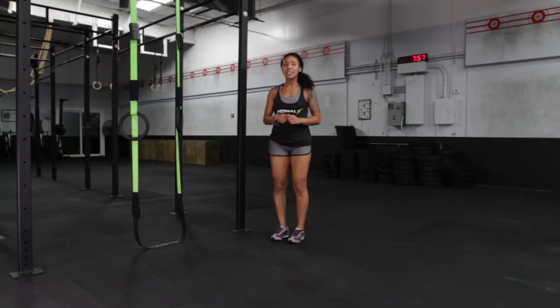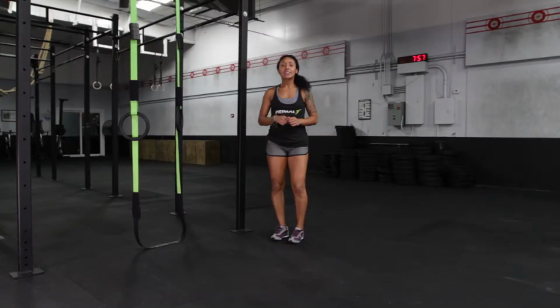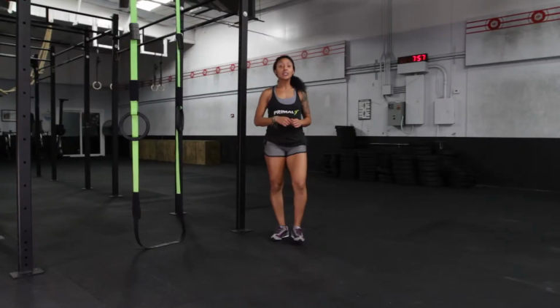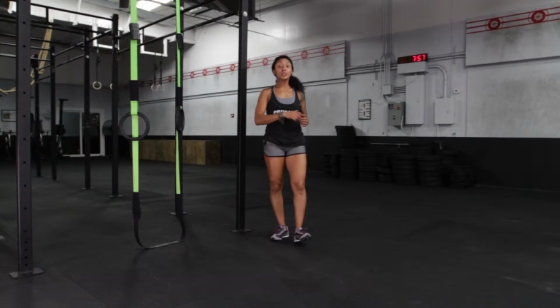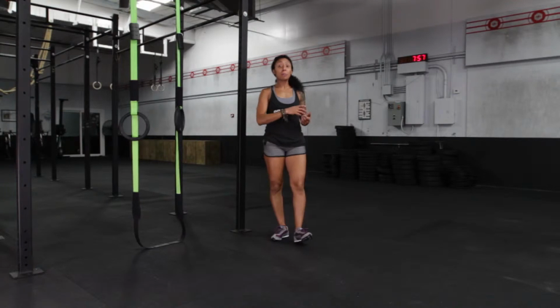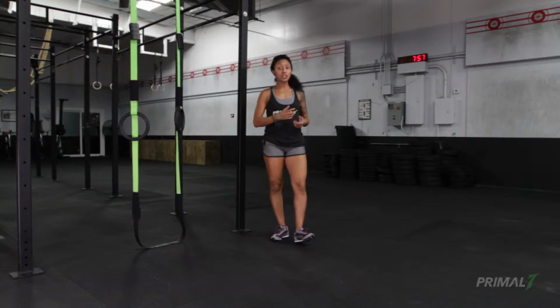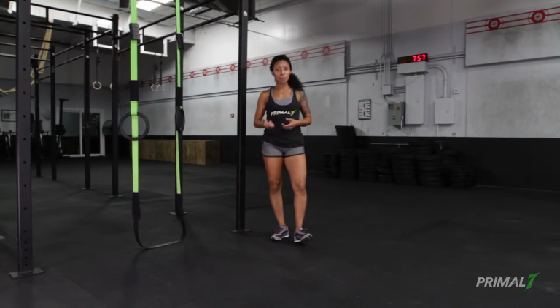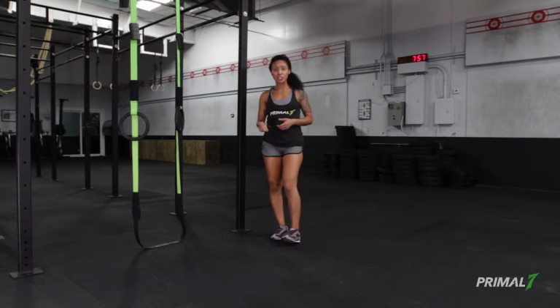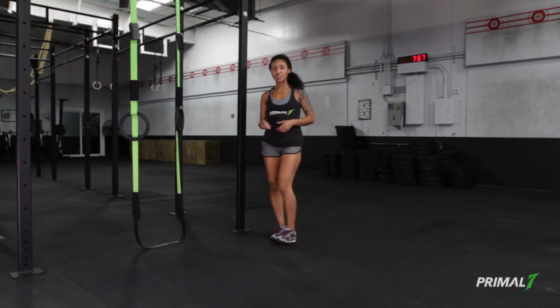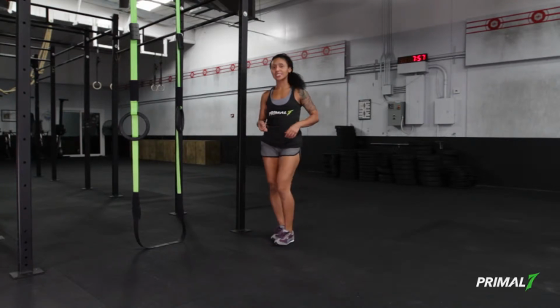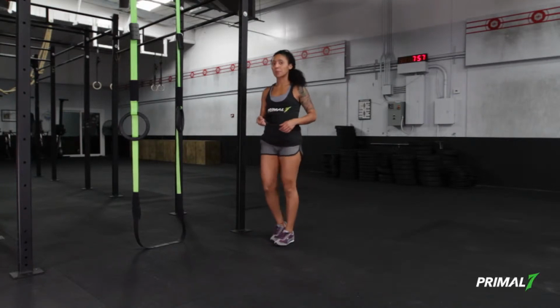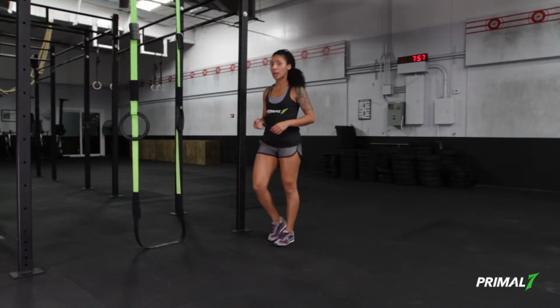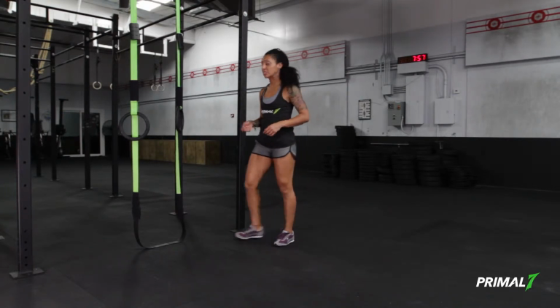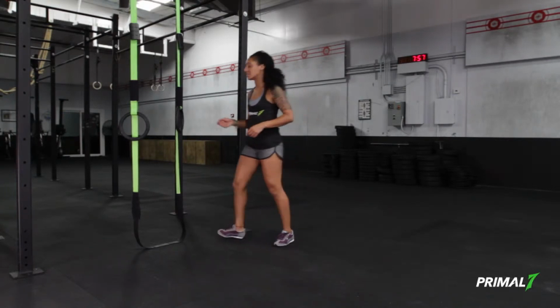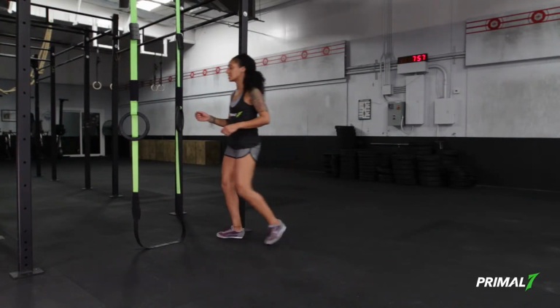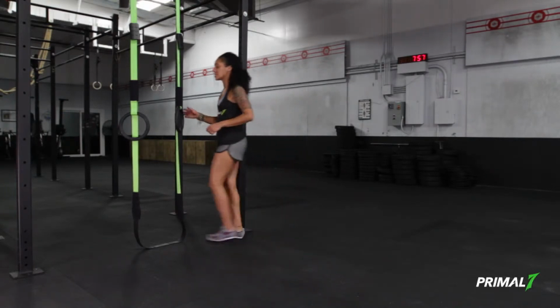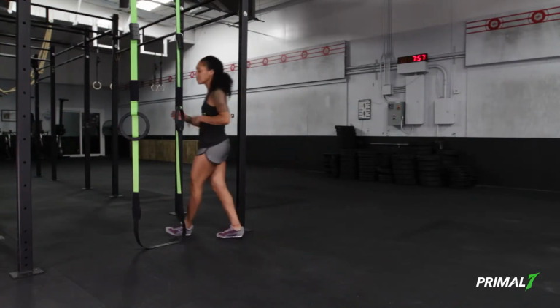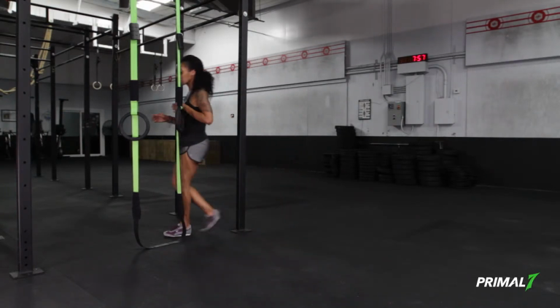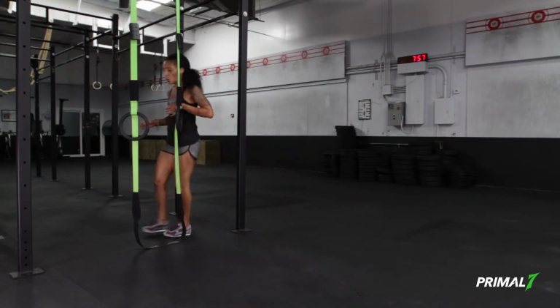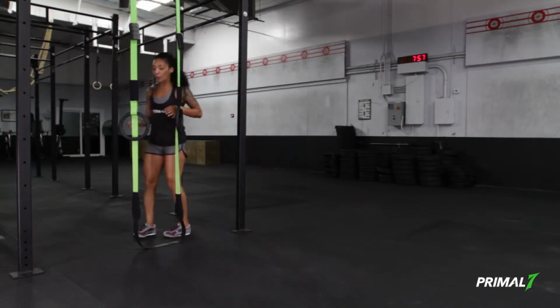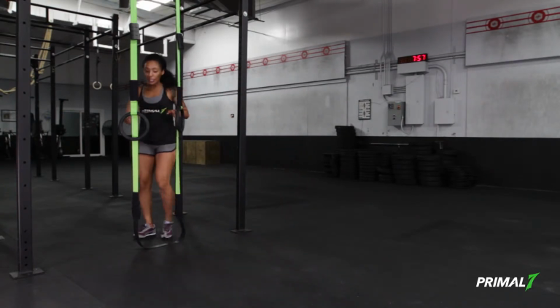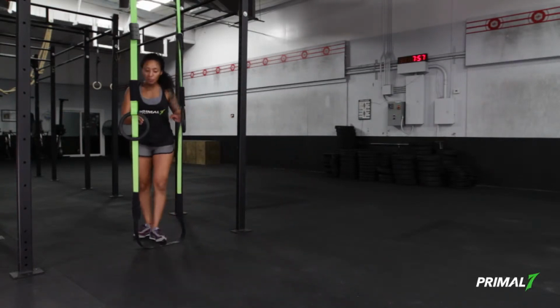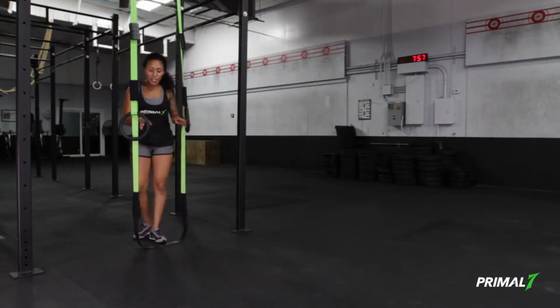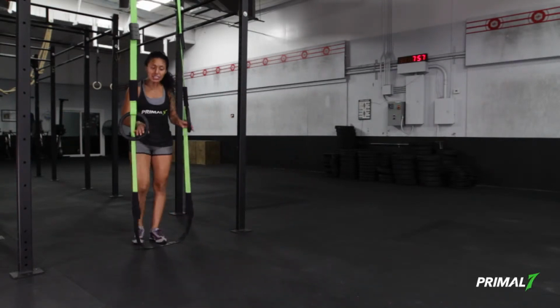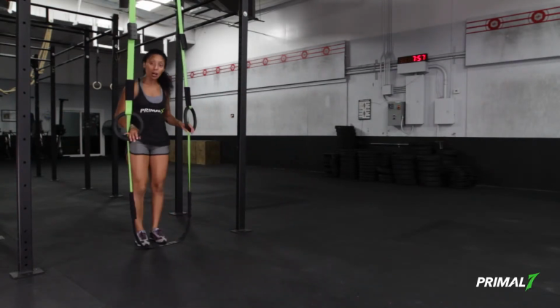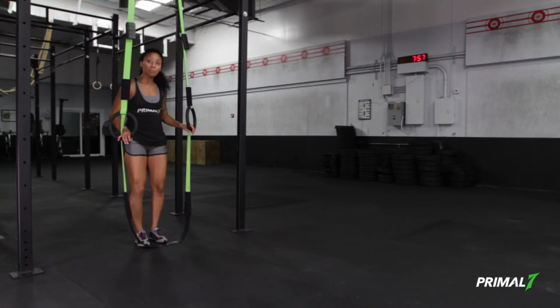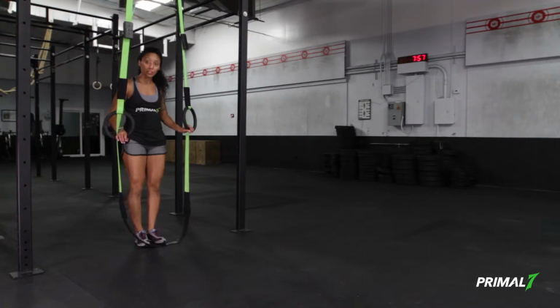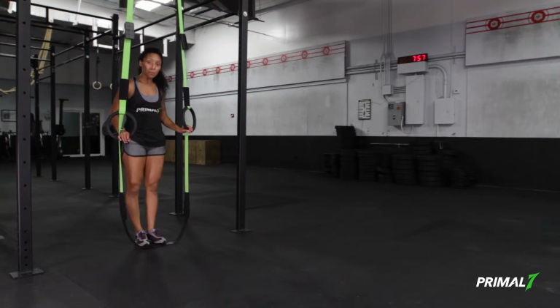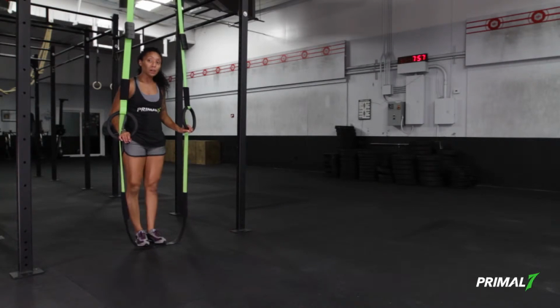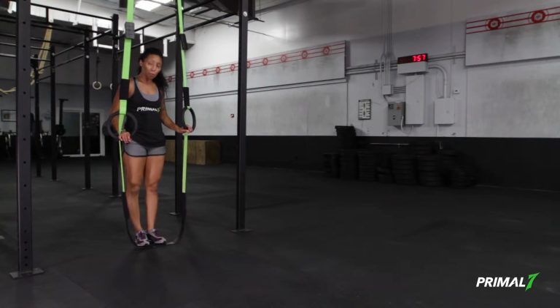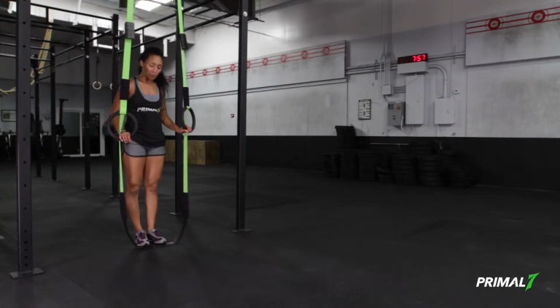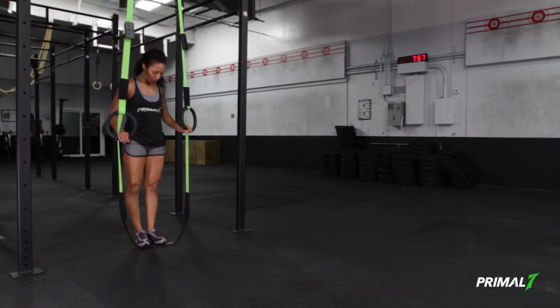Let's take a look at push-up progressions inside of the Primal 7 system. We'll begin with phase 1 push-up, the floor push-up.